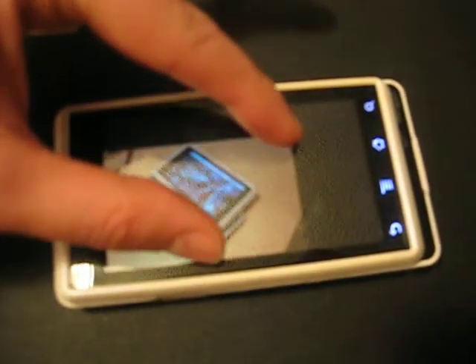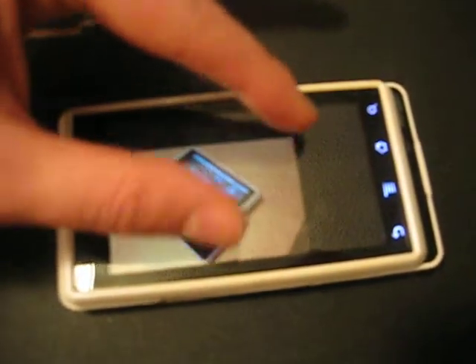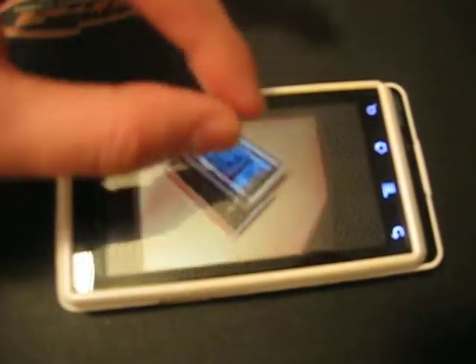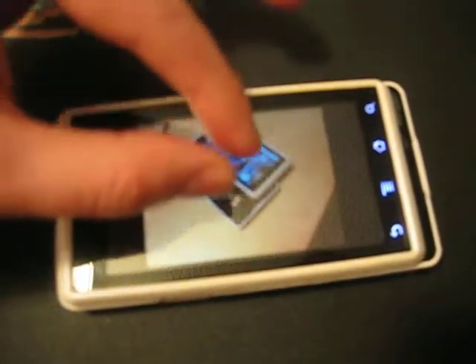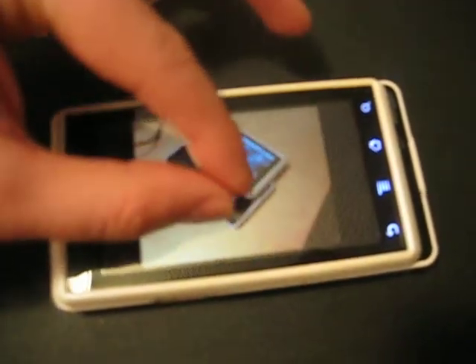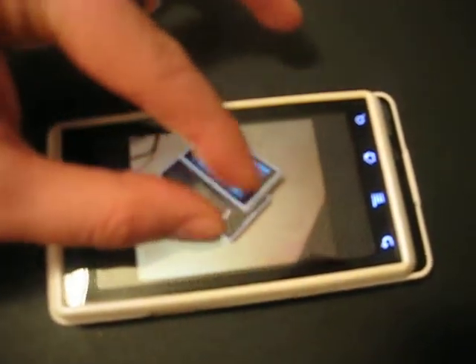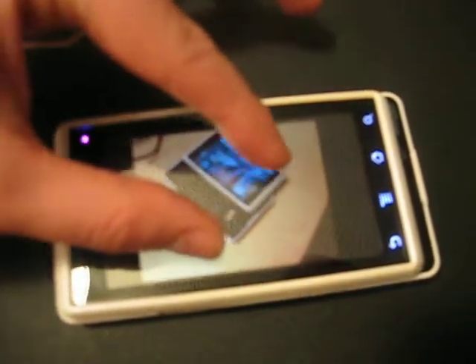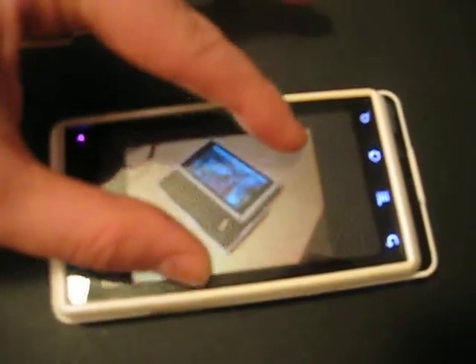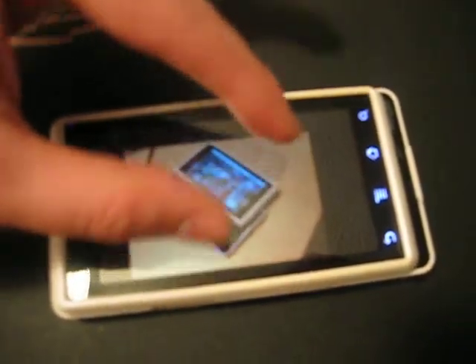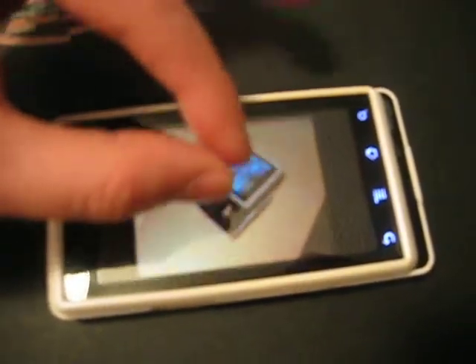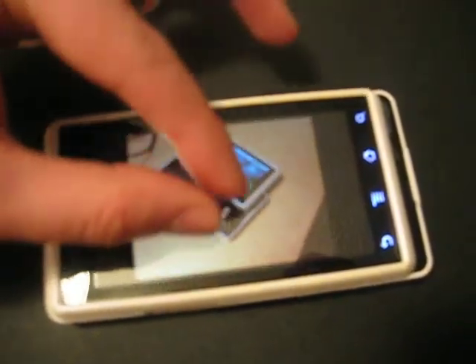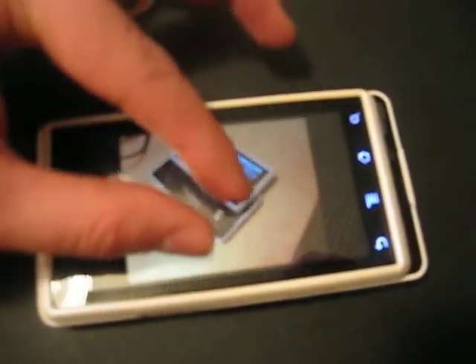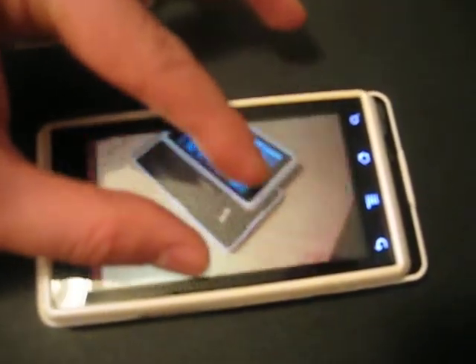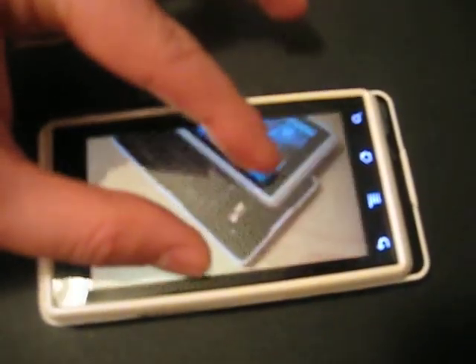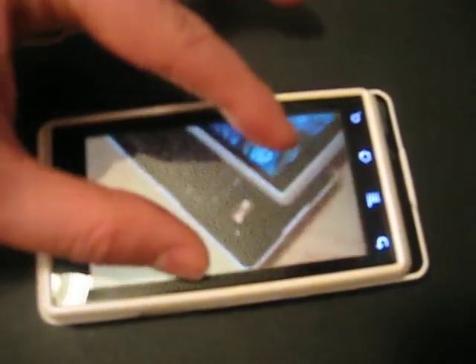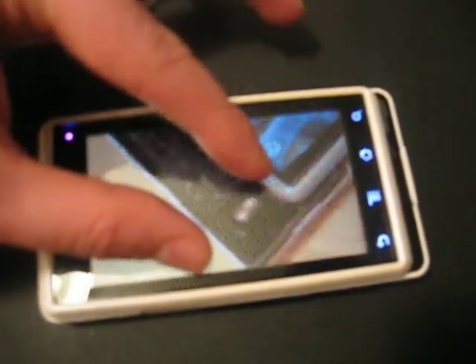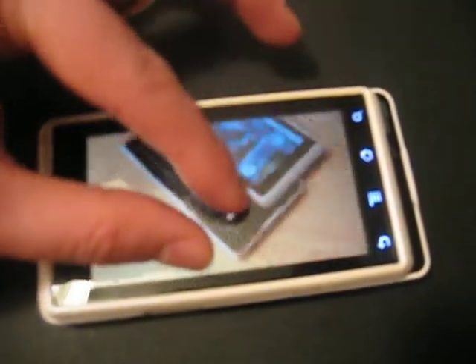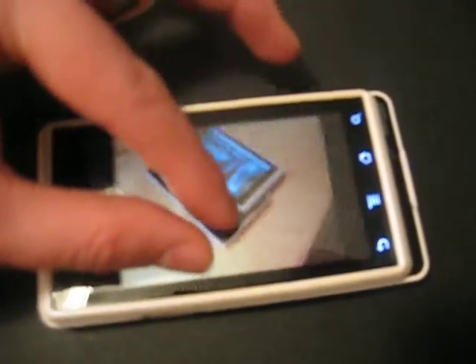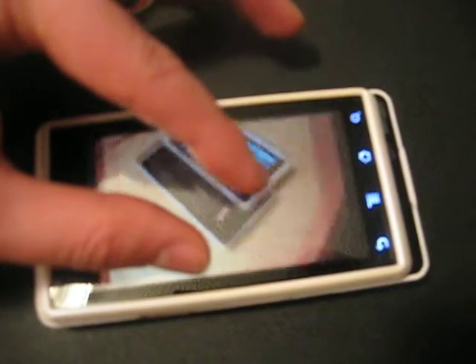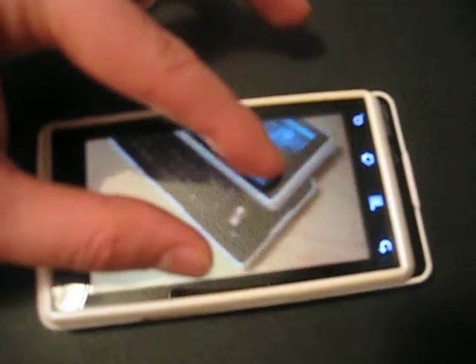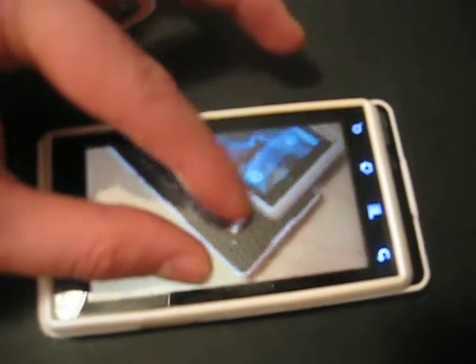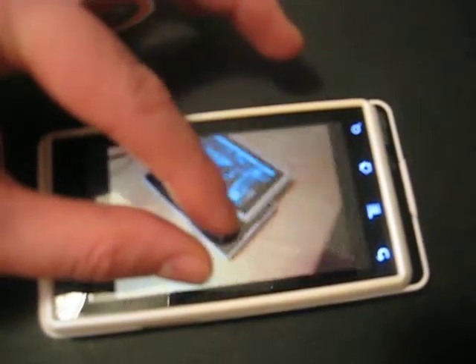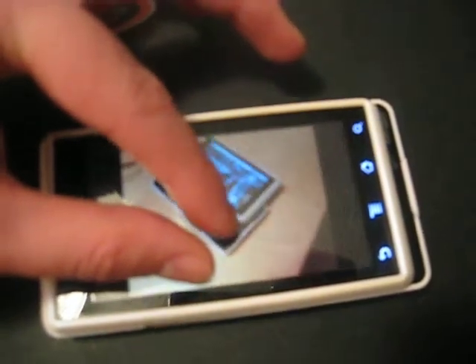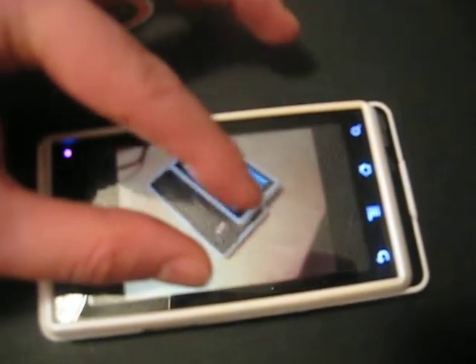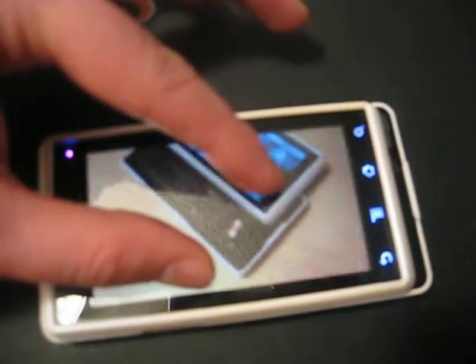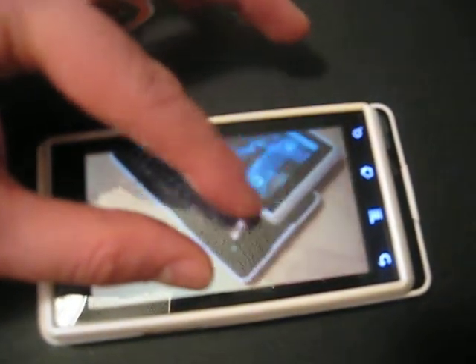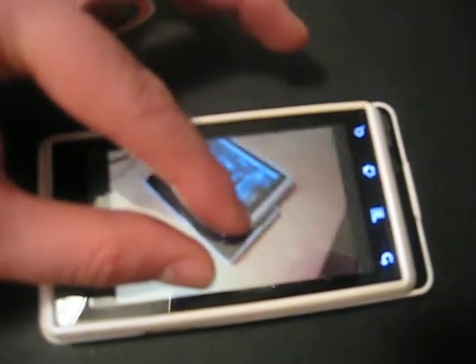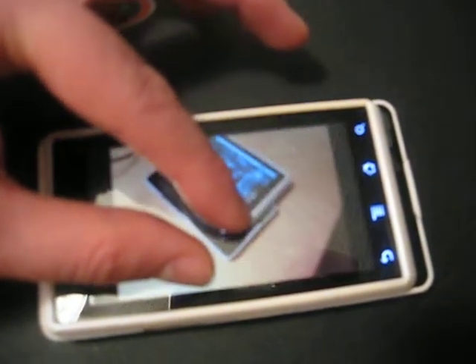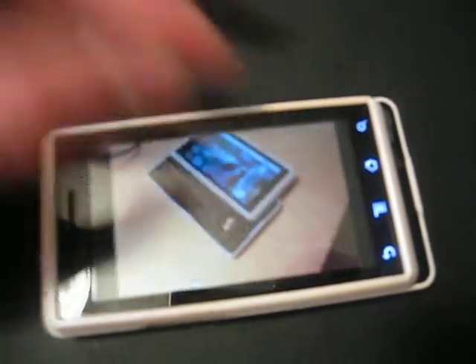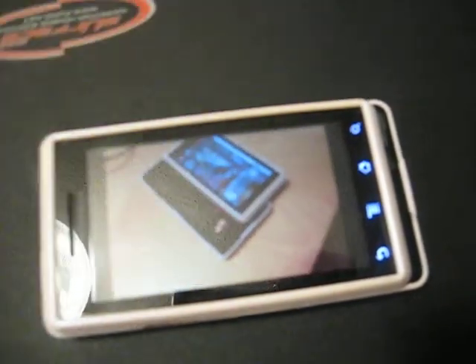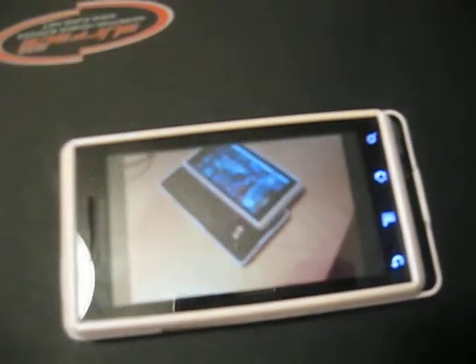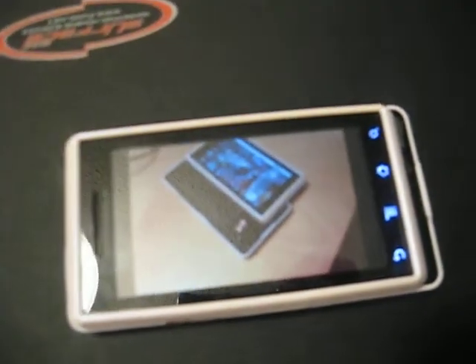And you can drag it around too. It's a little finicky, but it works. As you can see, it works. So it's there.